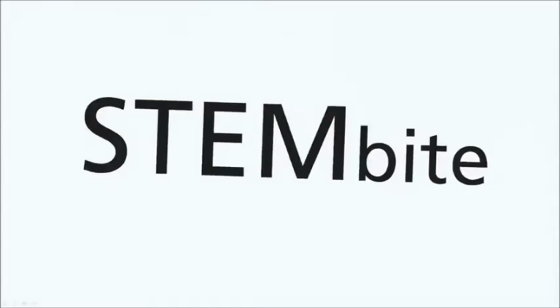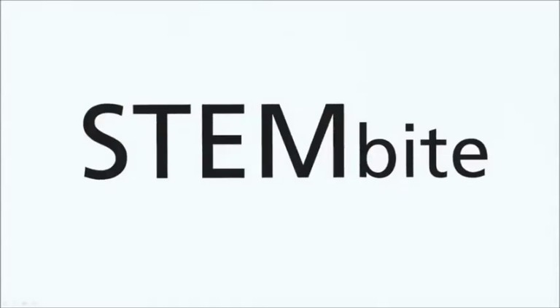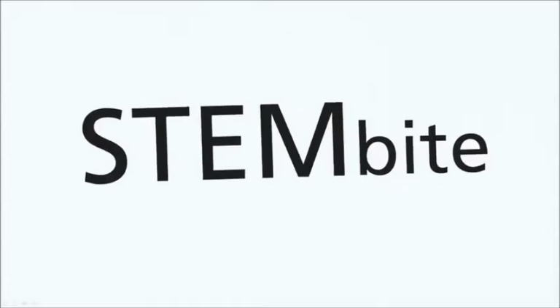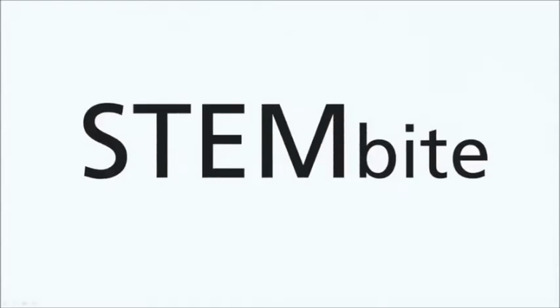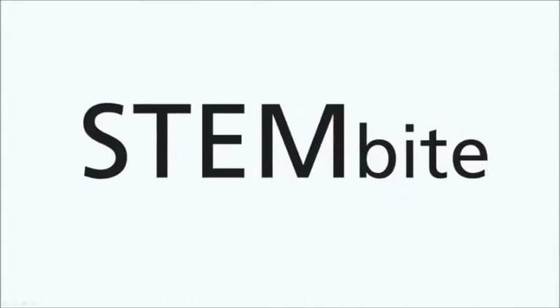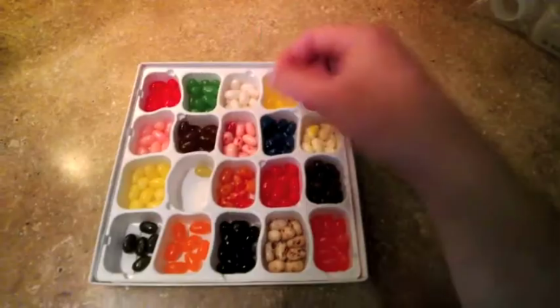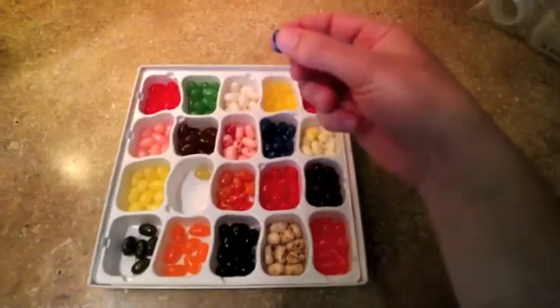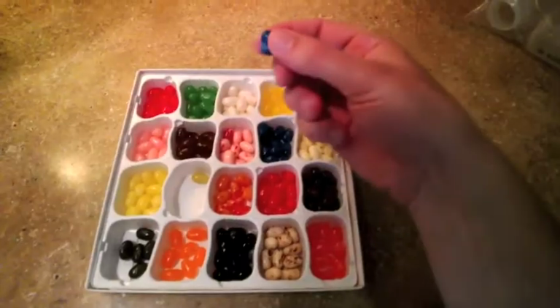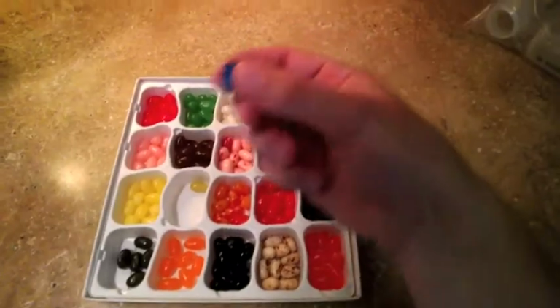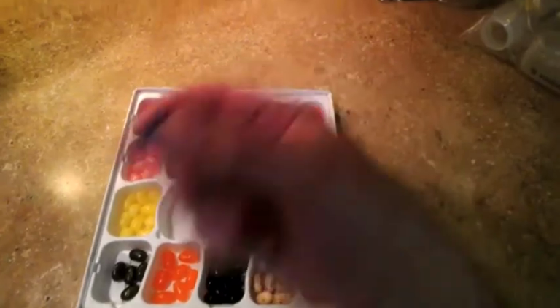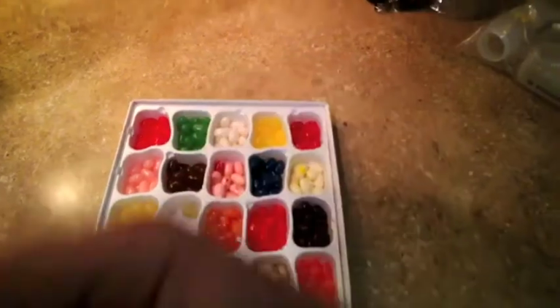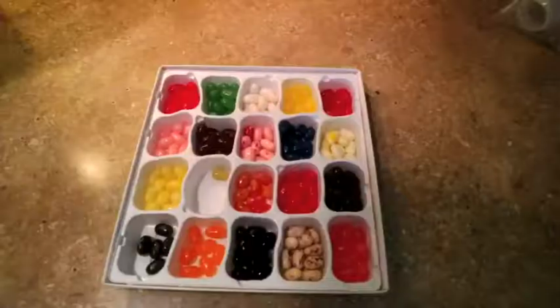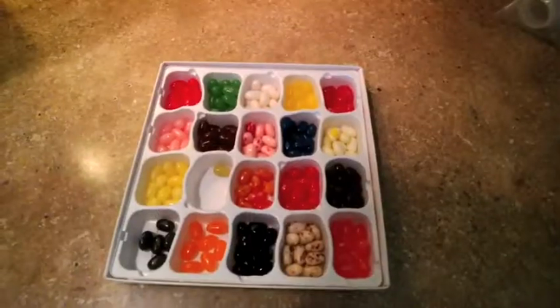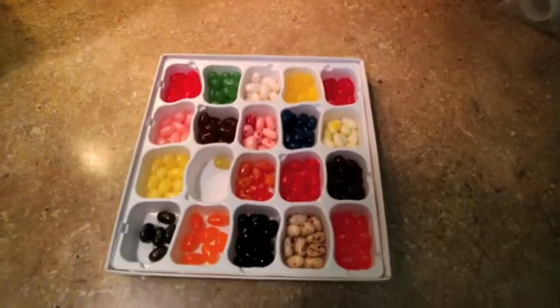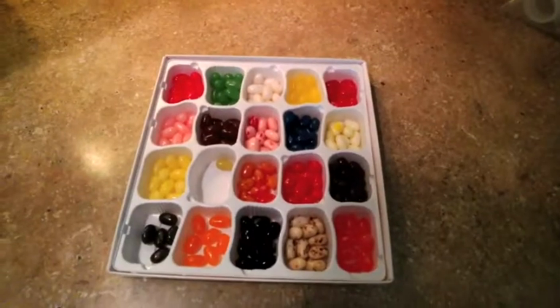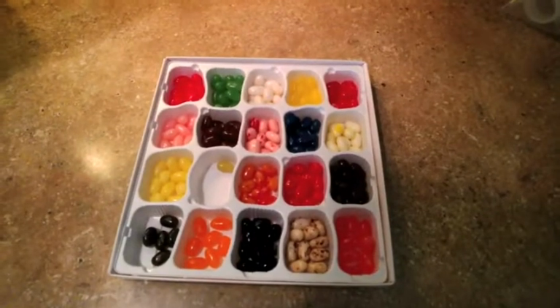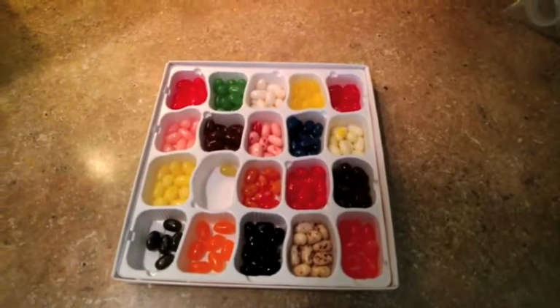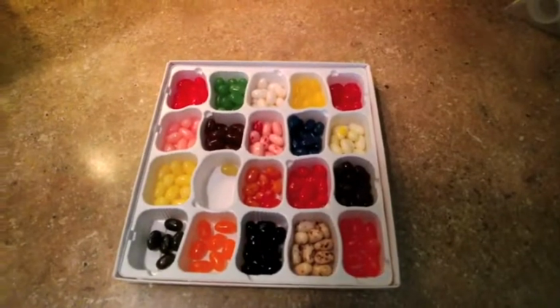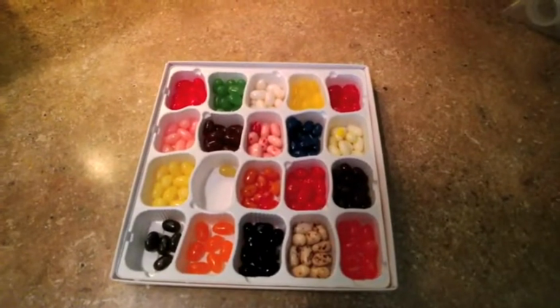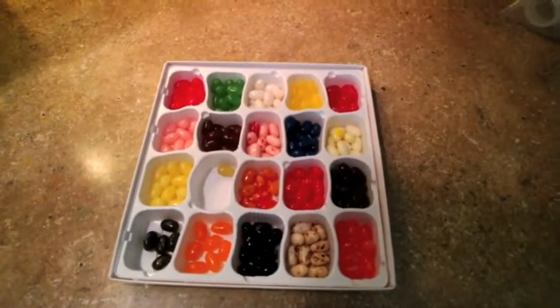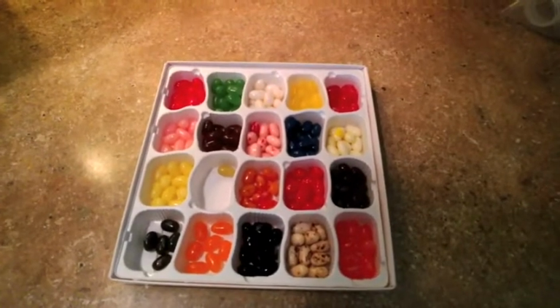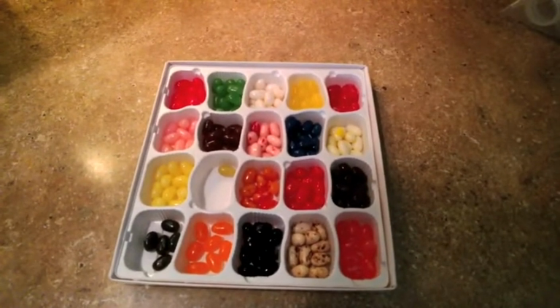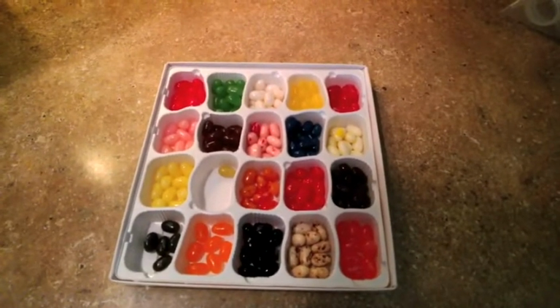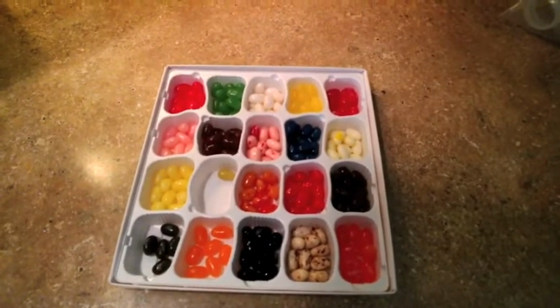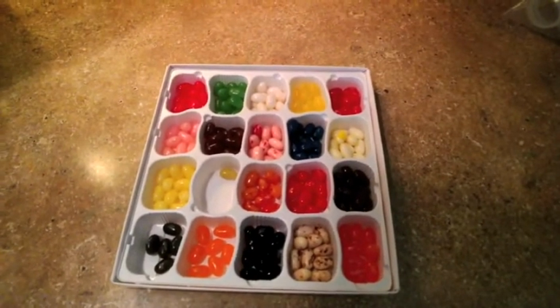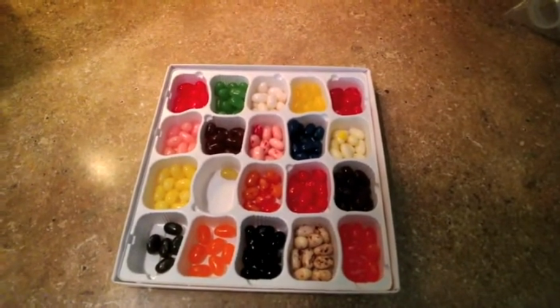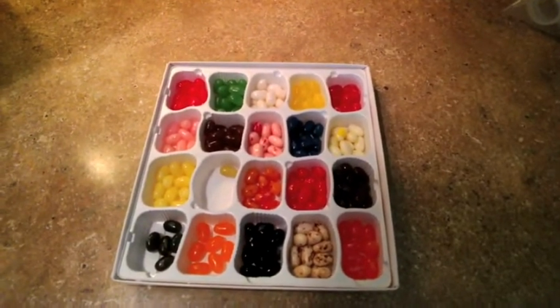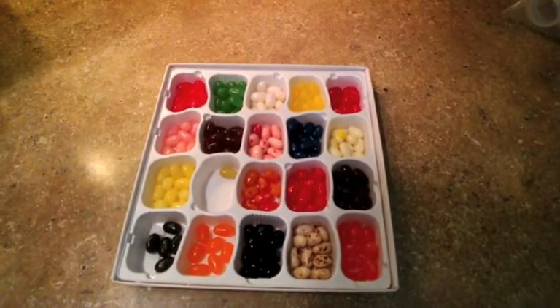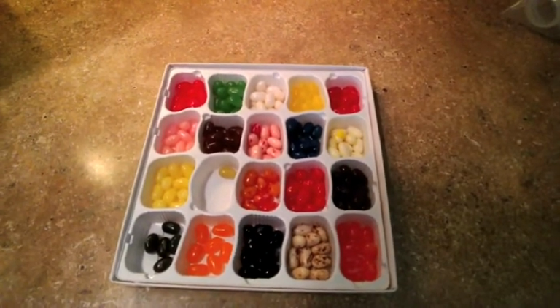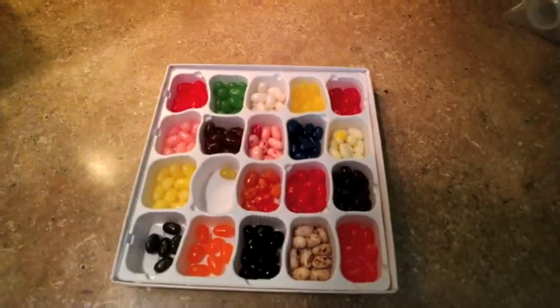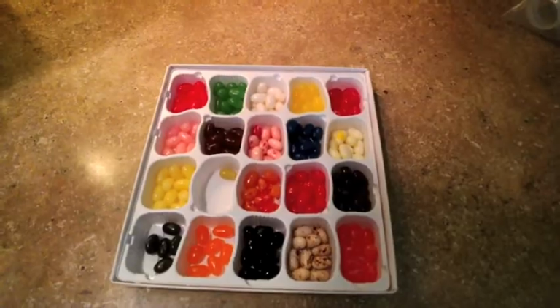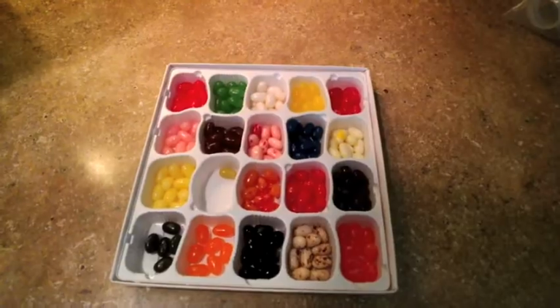Stem bite. I love jelly bellies. For this stem bite, I want to think about categories in science.